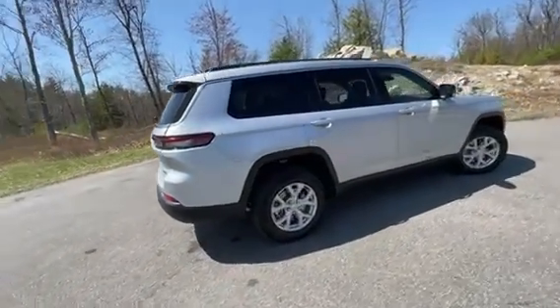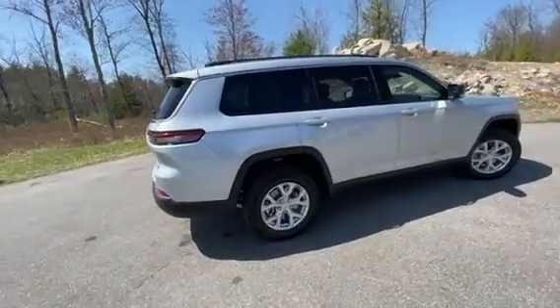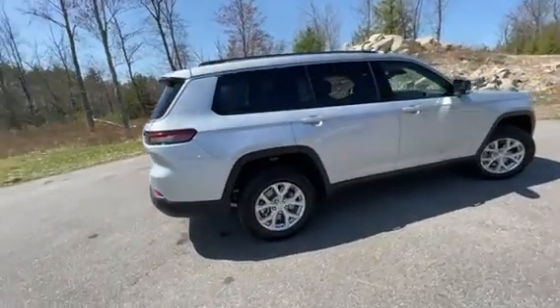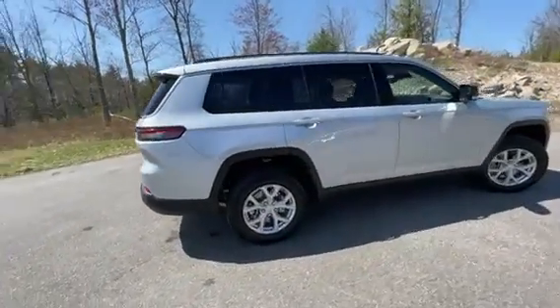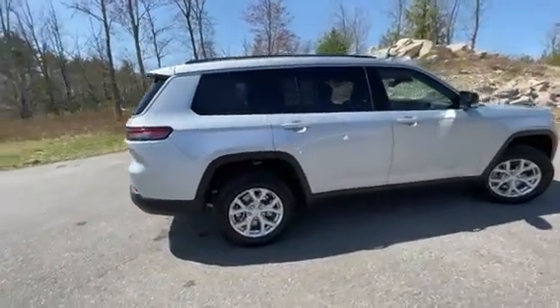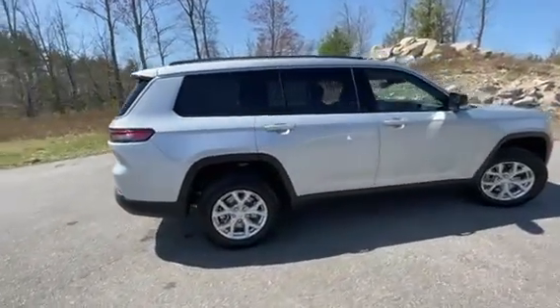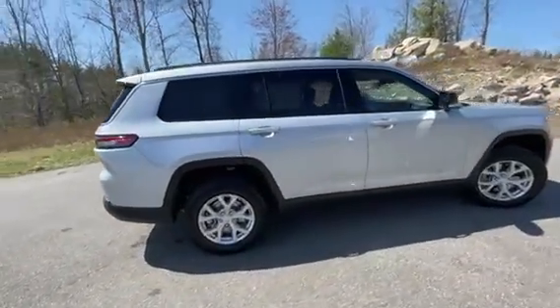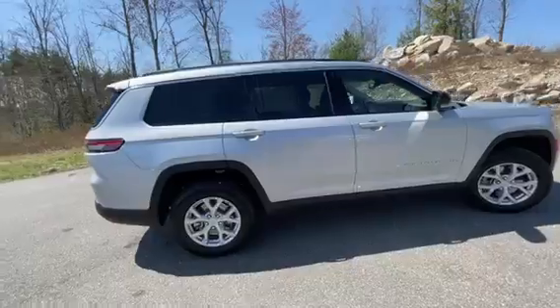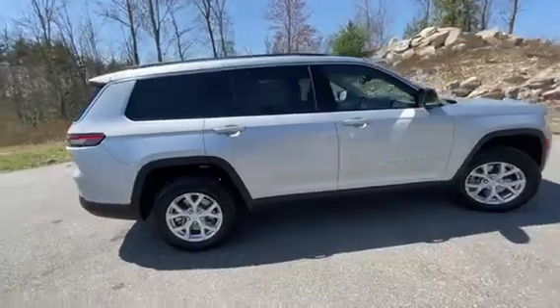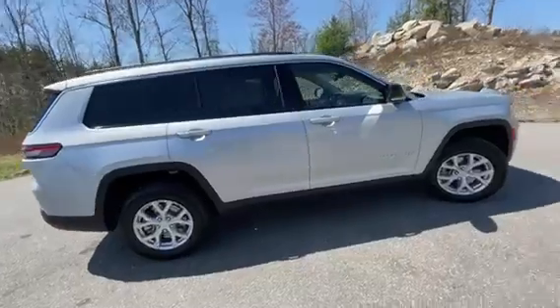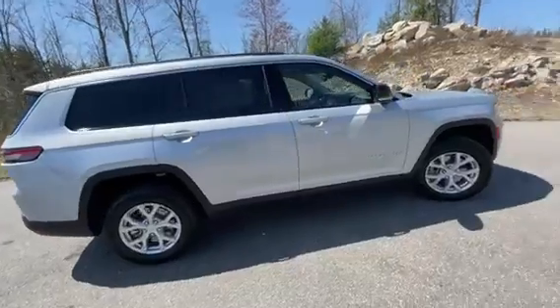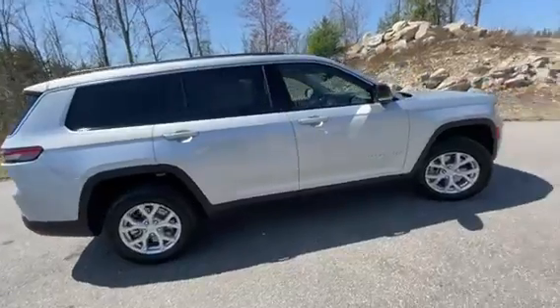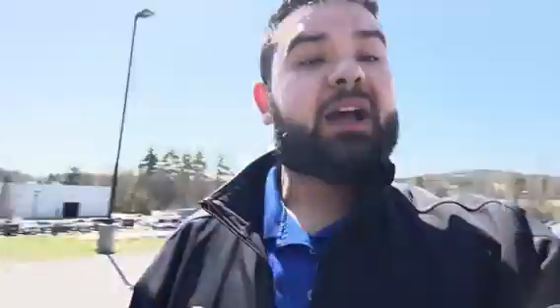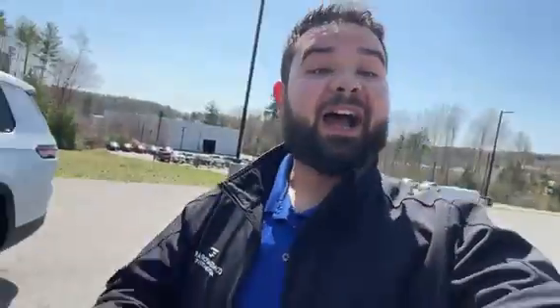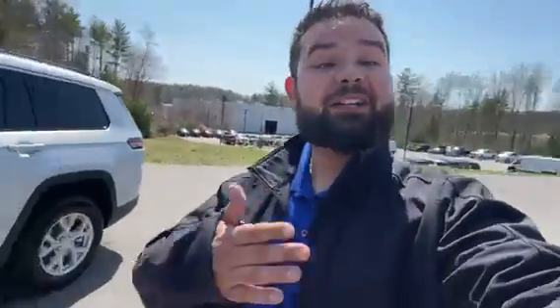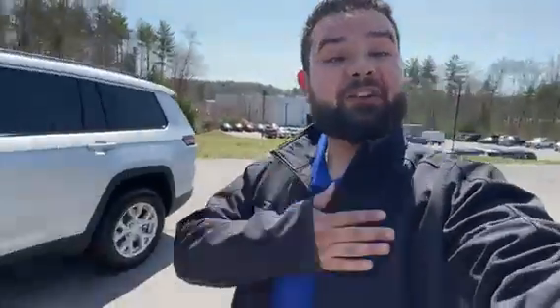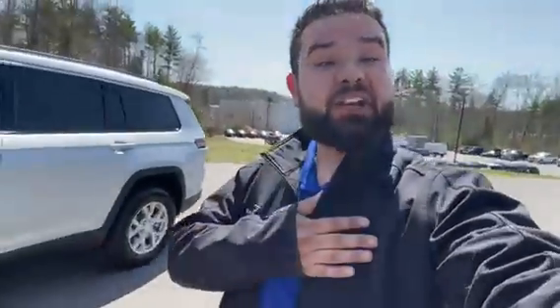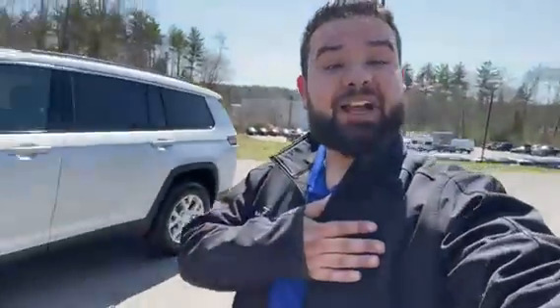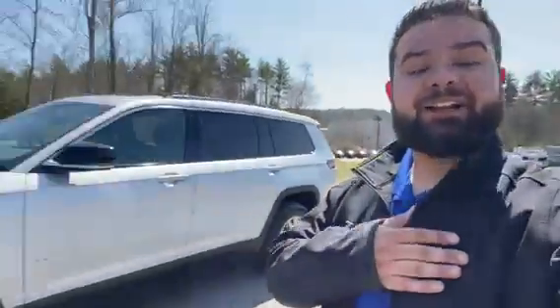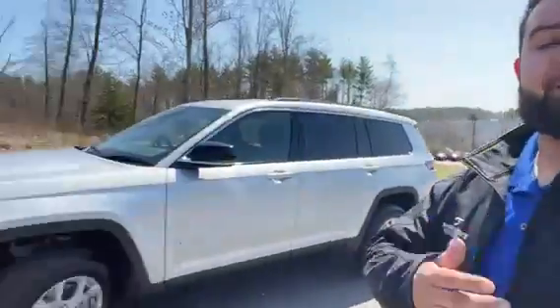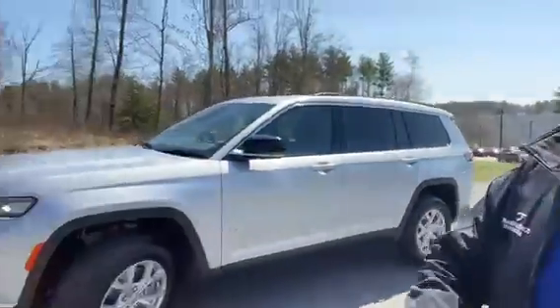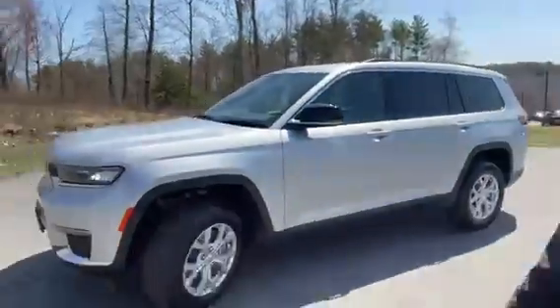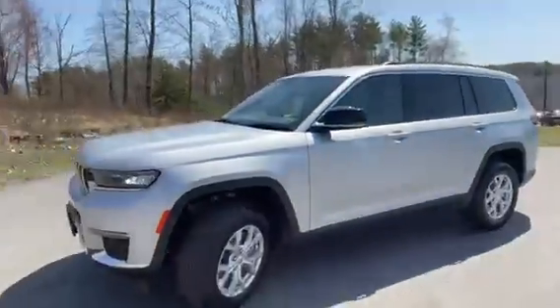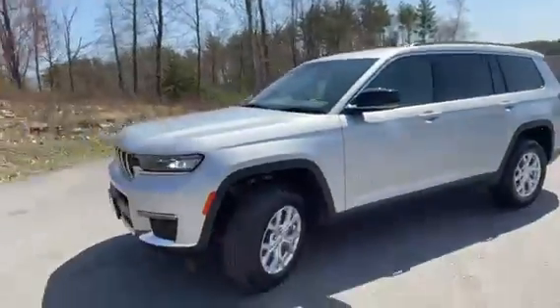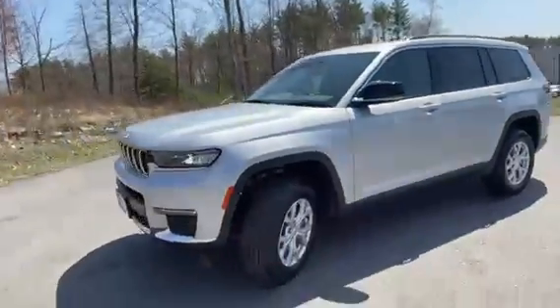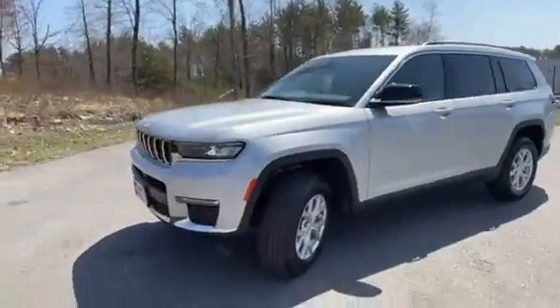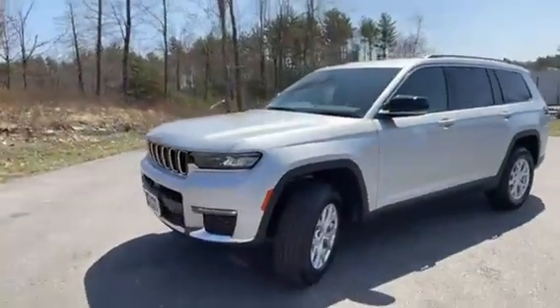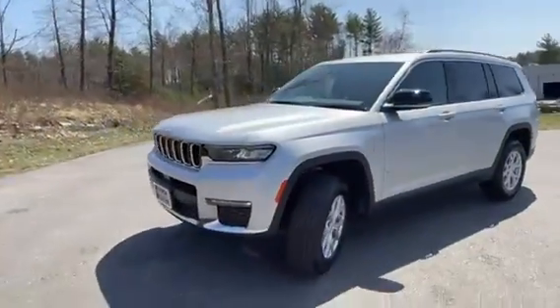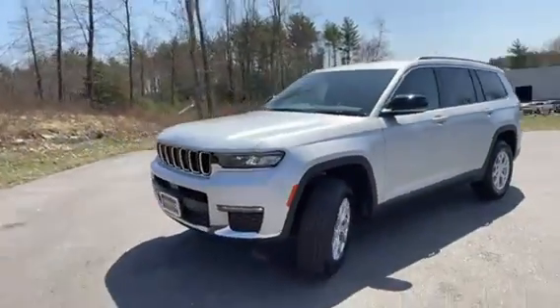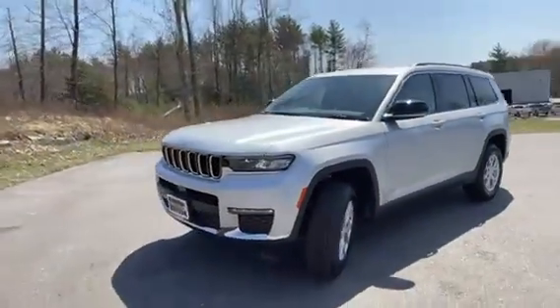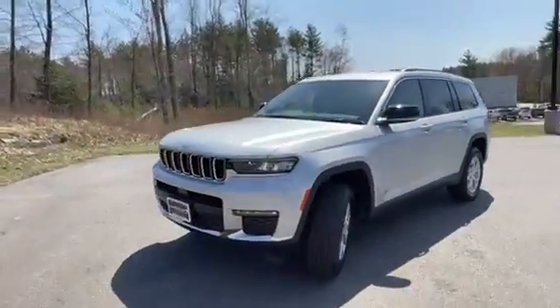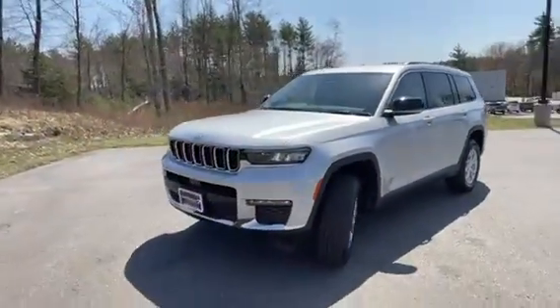Hurry on over to Contemporary Automotive, ask for Chad and I'll make you glad — we'll get you into the Grand Cherokee today!